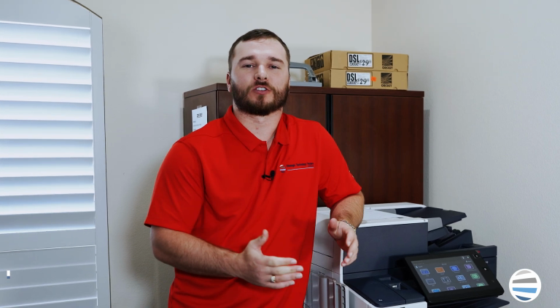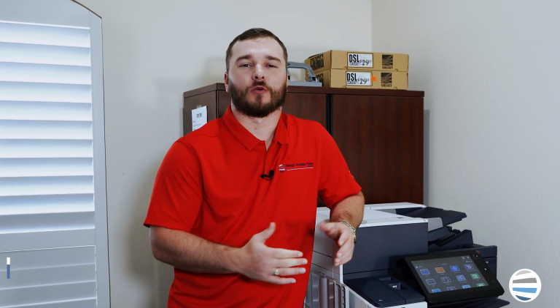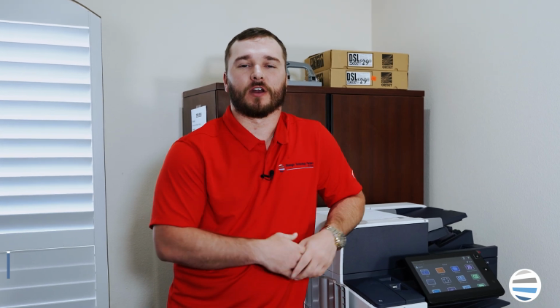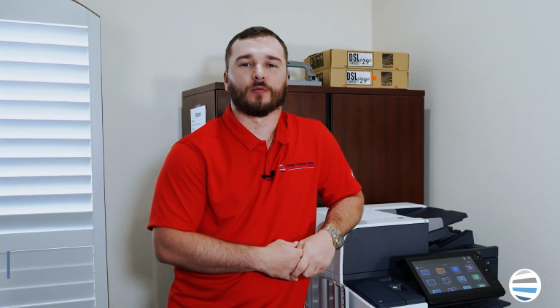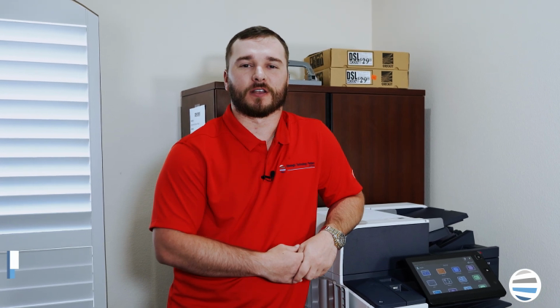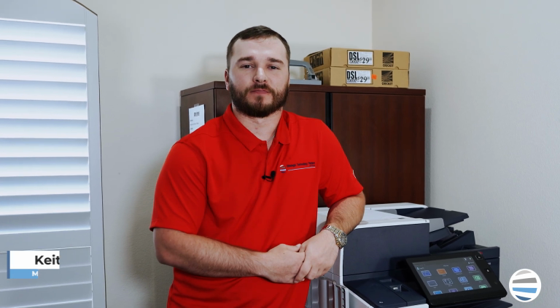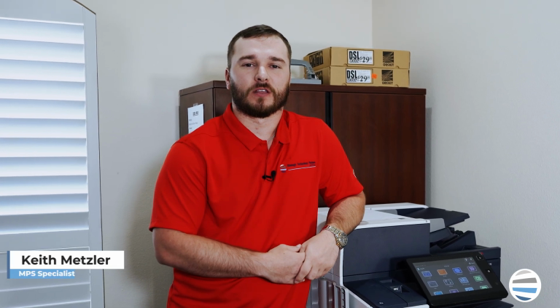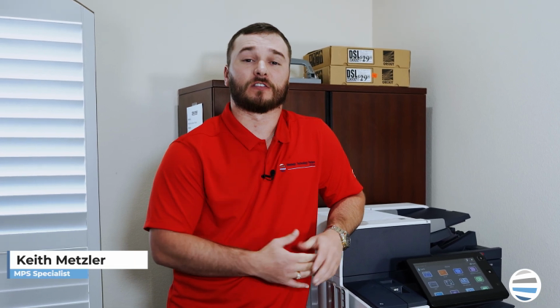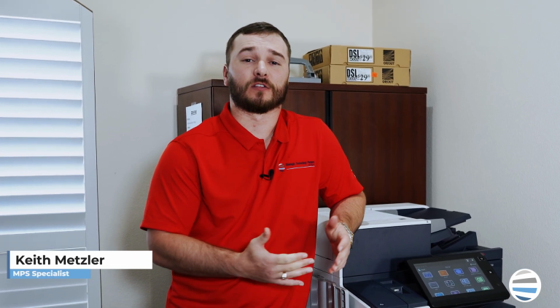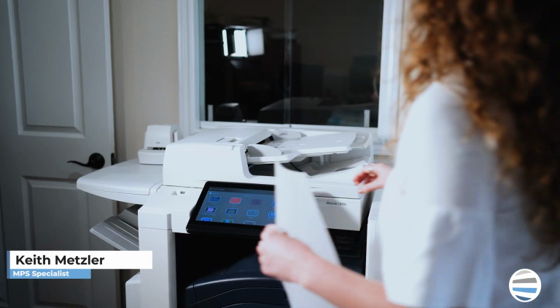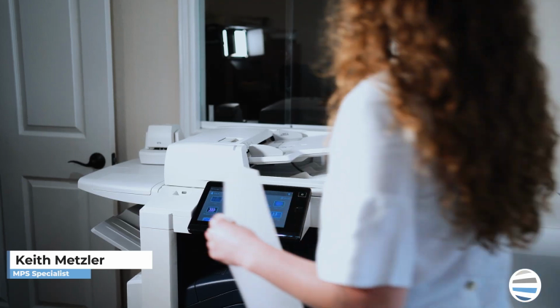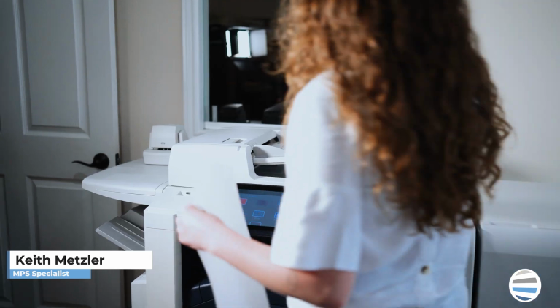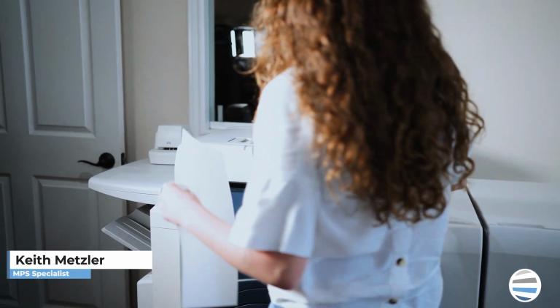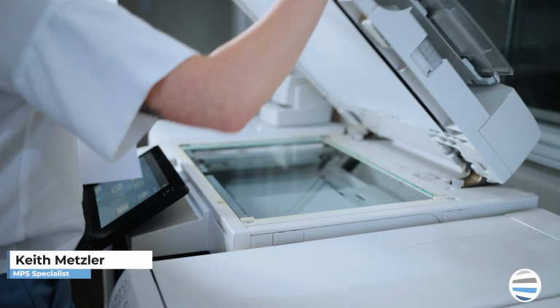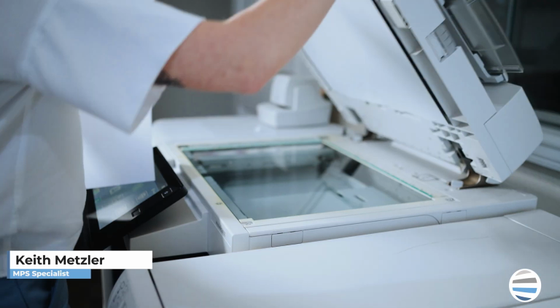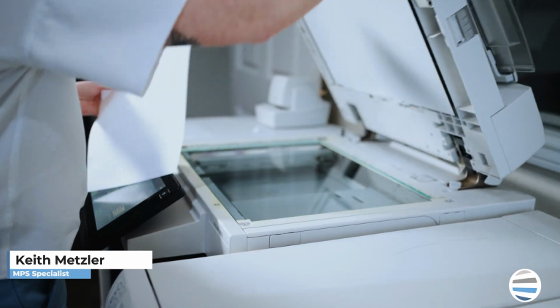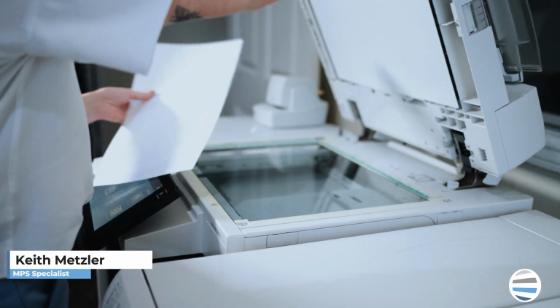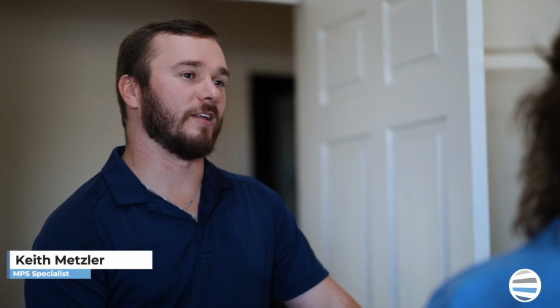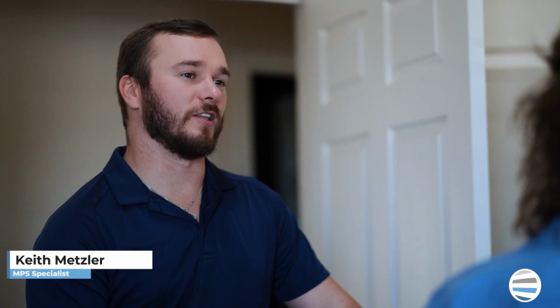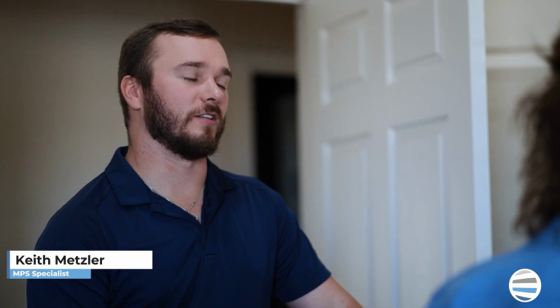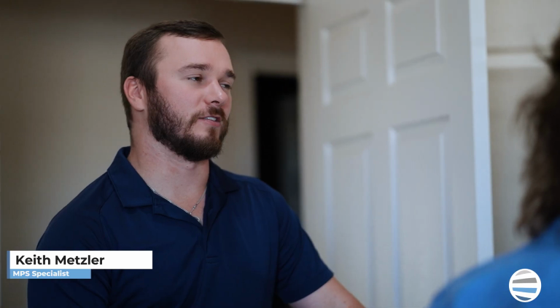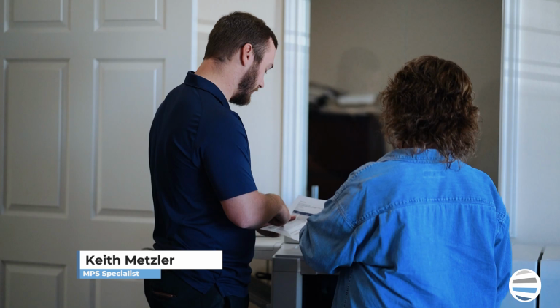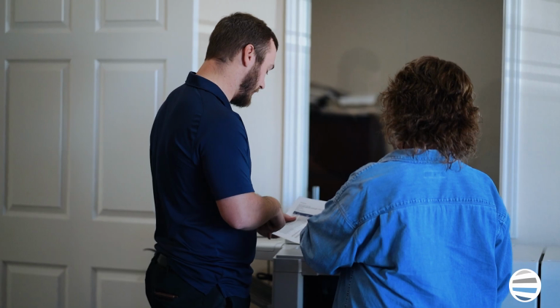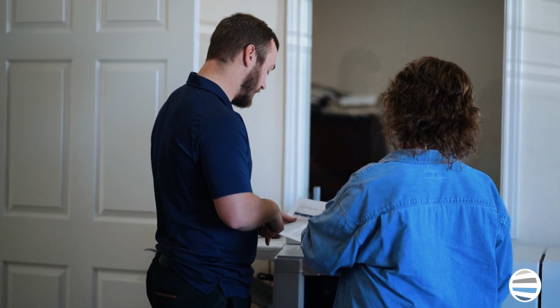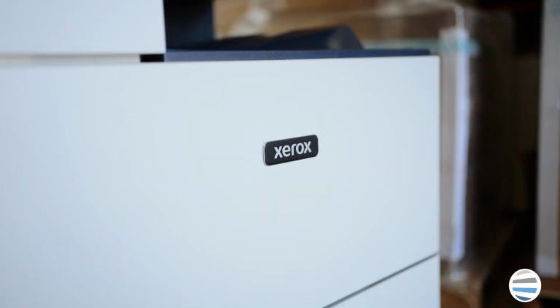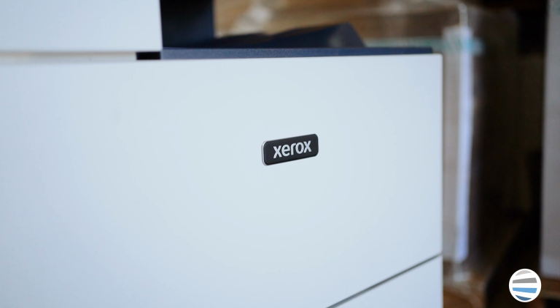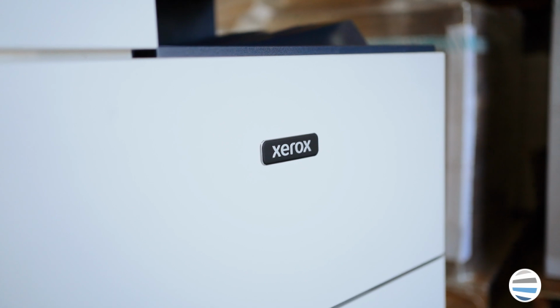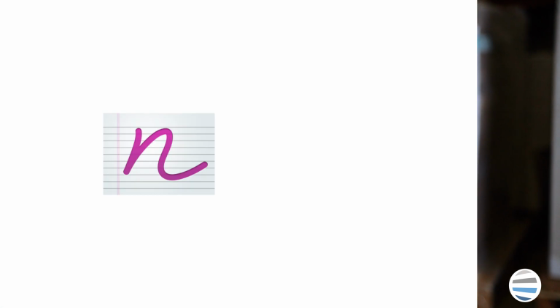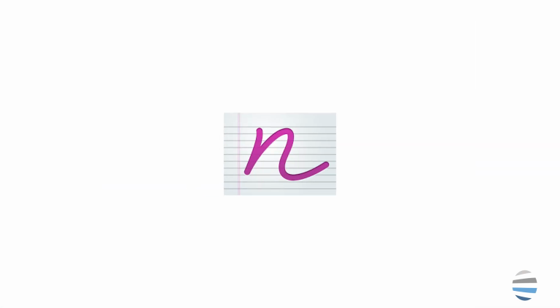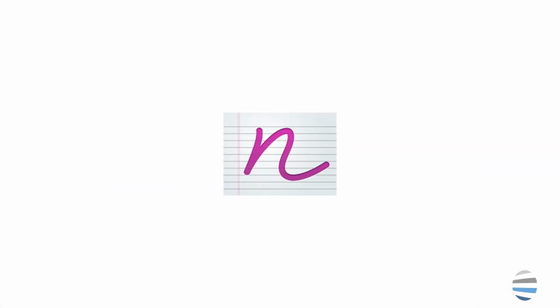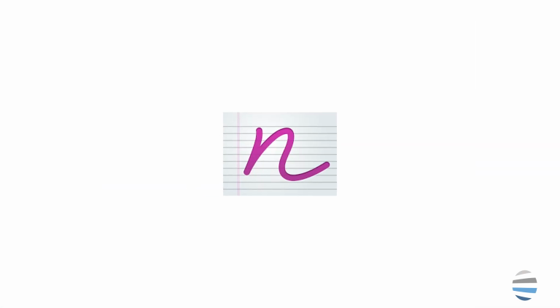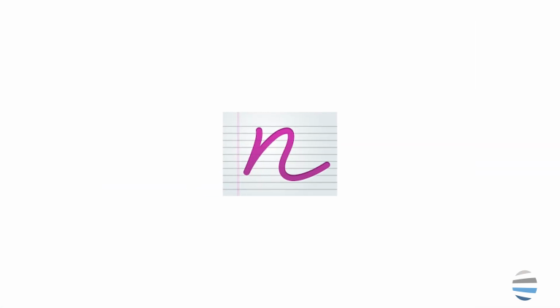What's going on everybody? This is The Printing Workshop. My name's Keith, and today we're going to go over the Xerox Note Converter app.